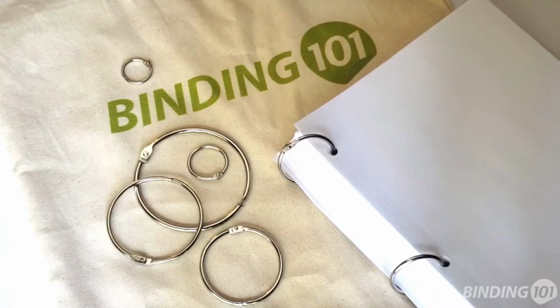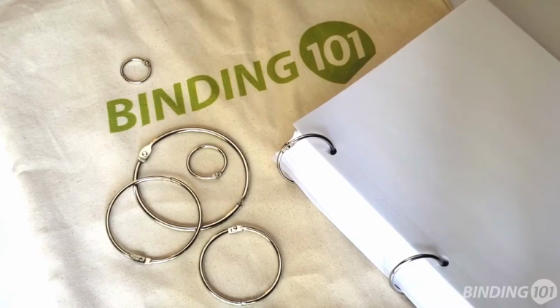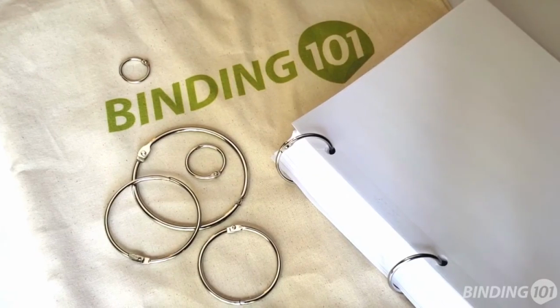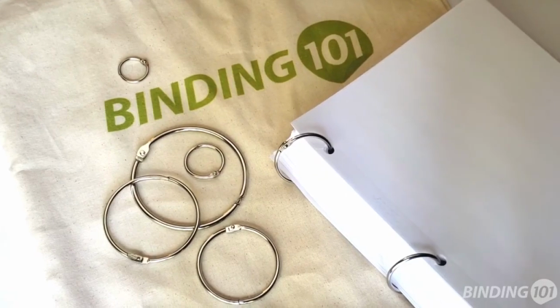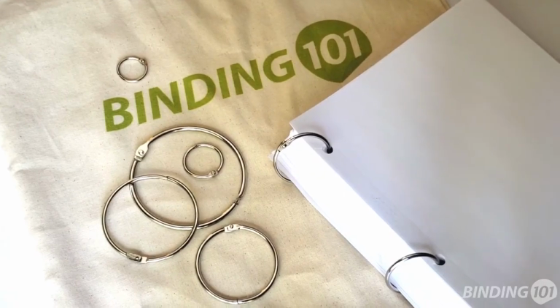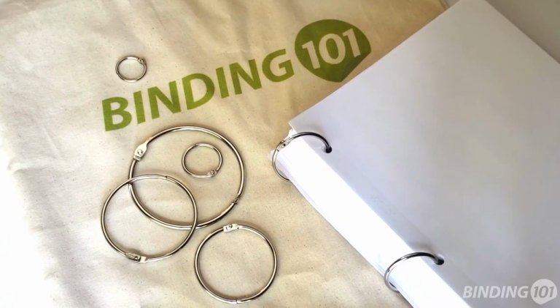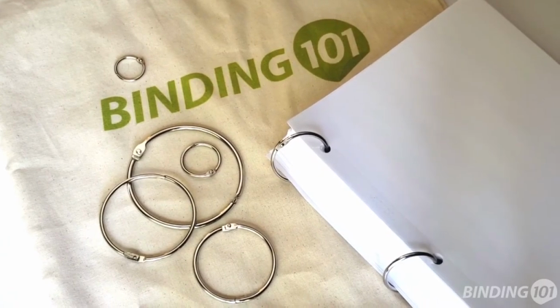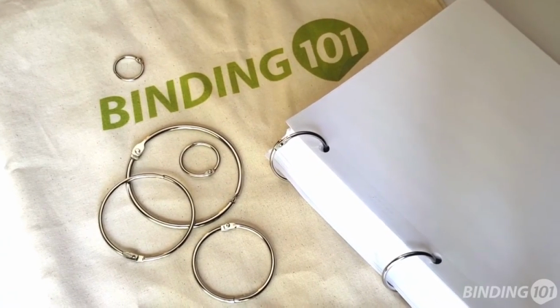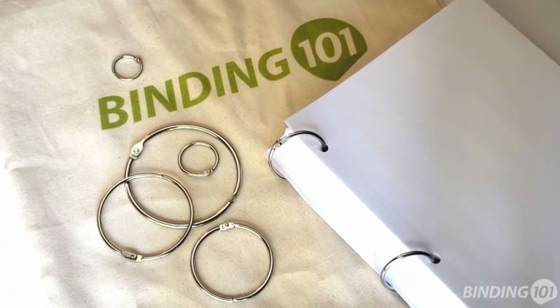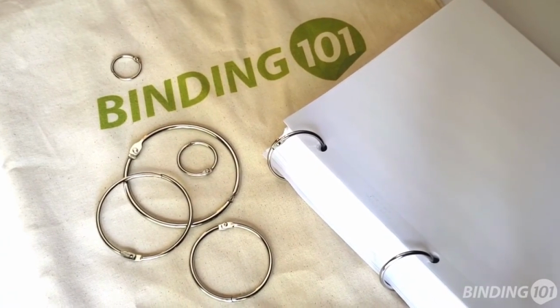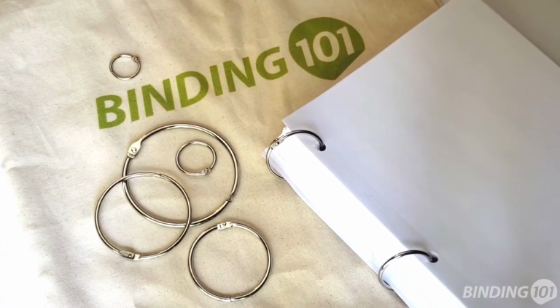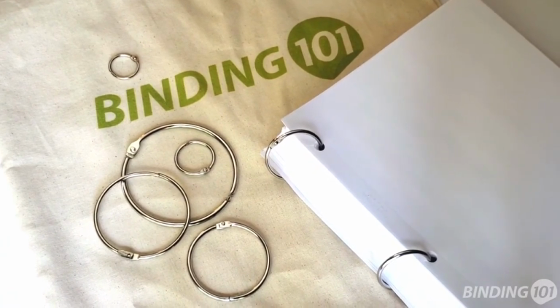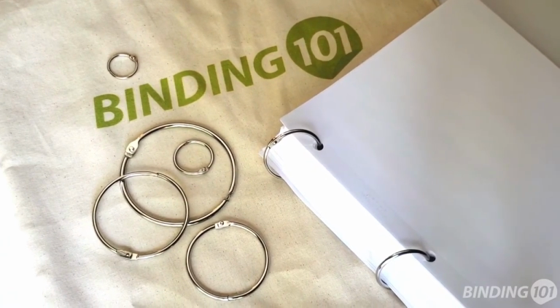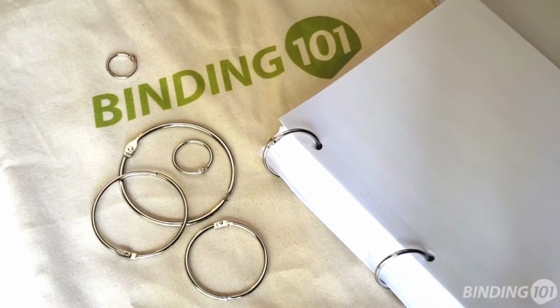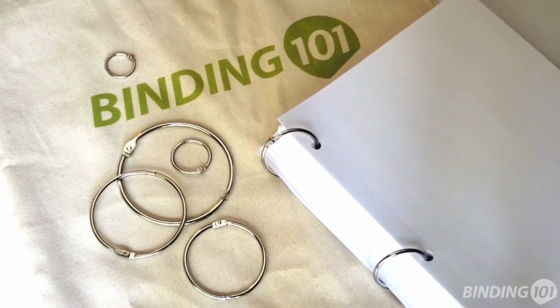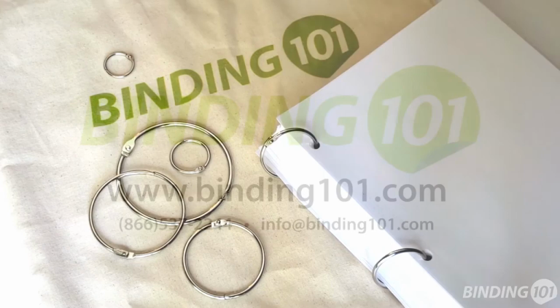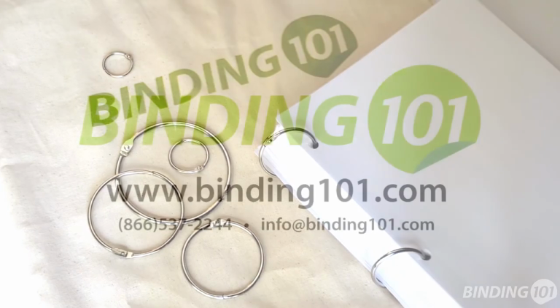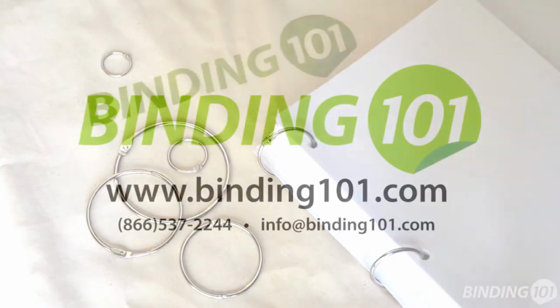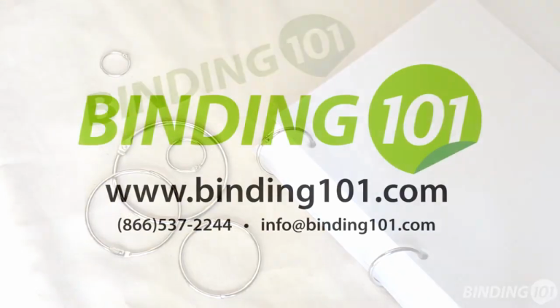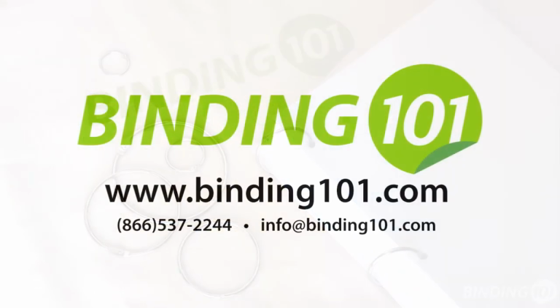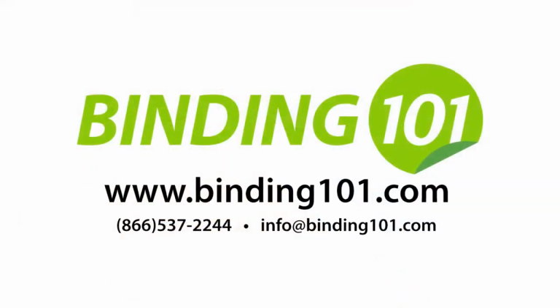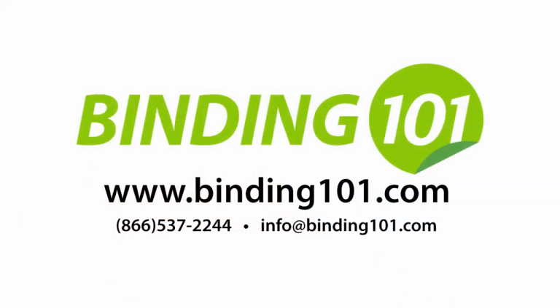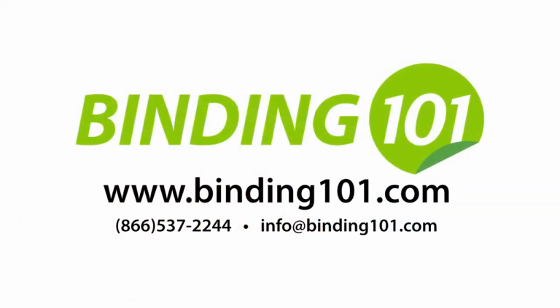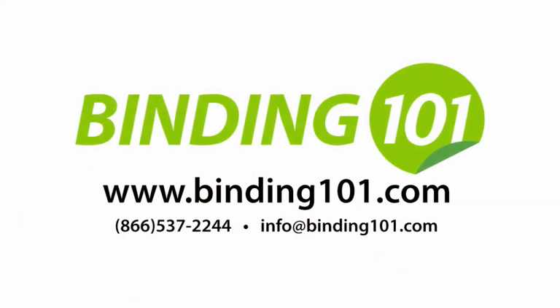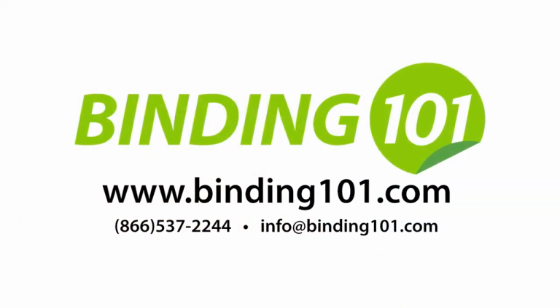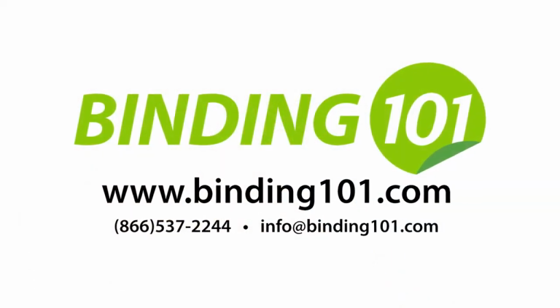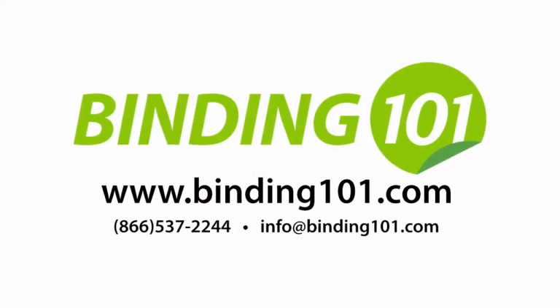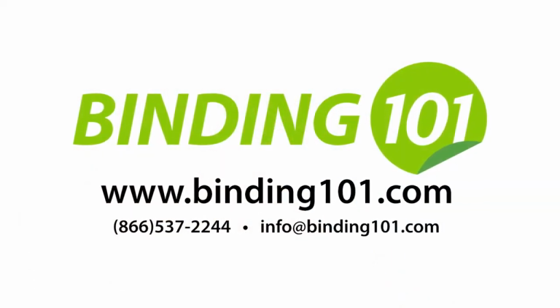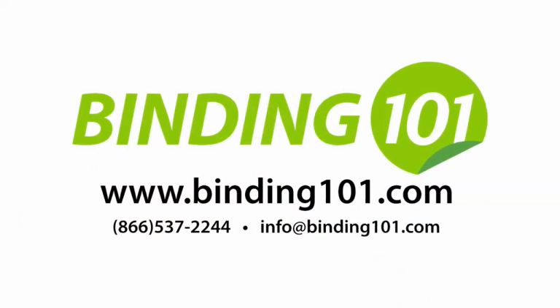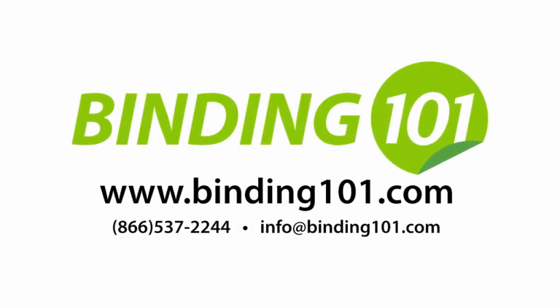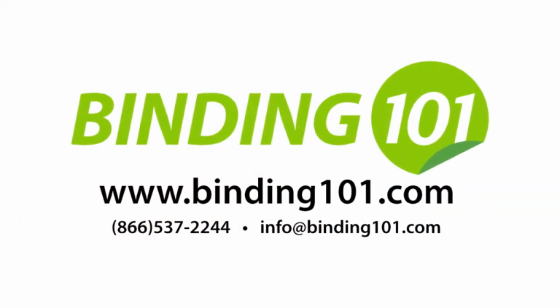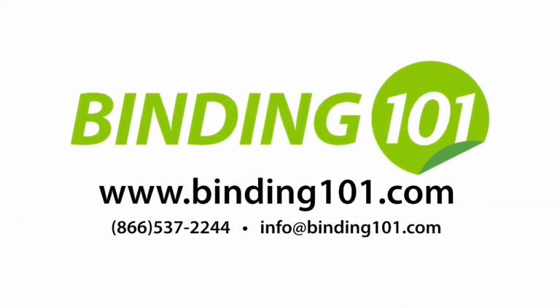For more information or to buy book binding rings online, visit binding101.com or call the number on your screen.